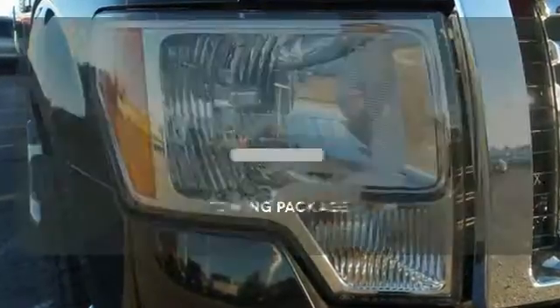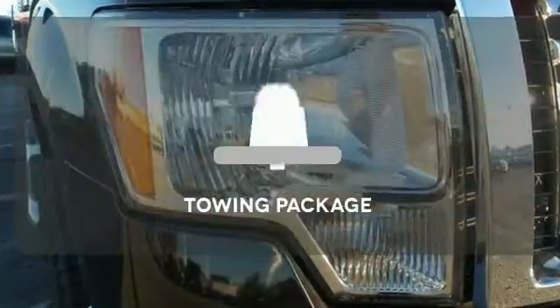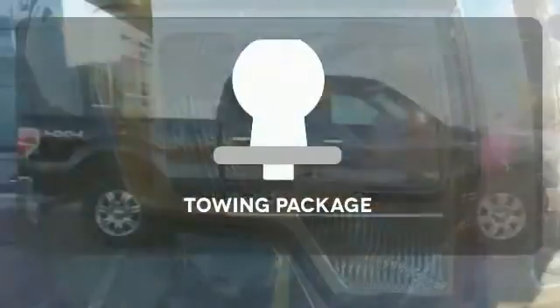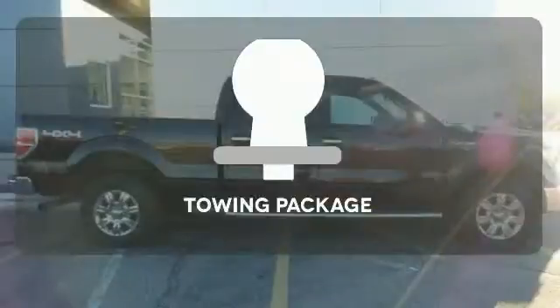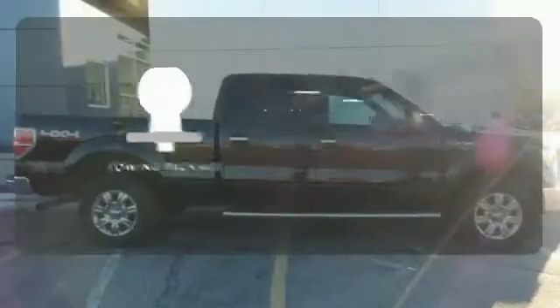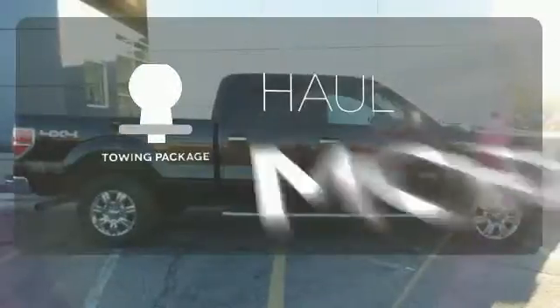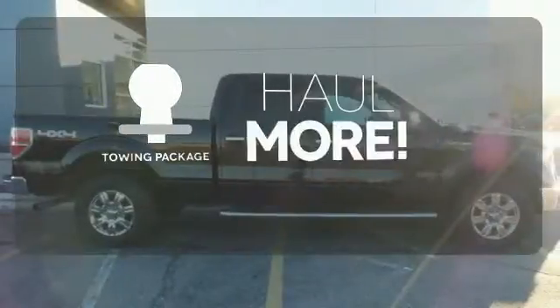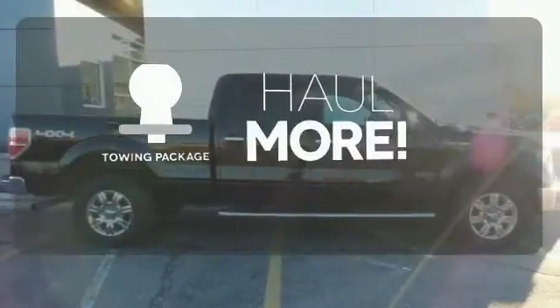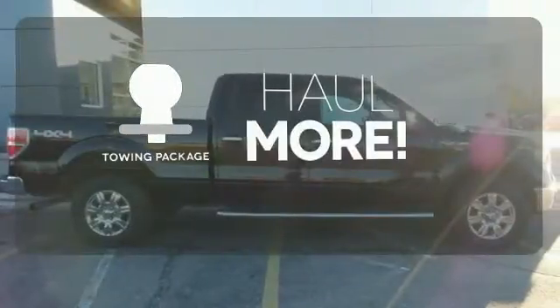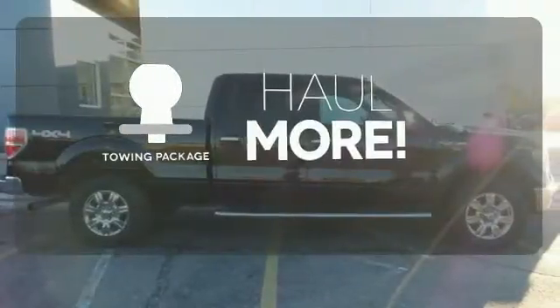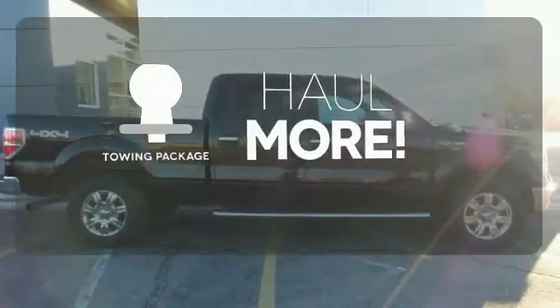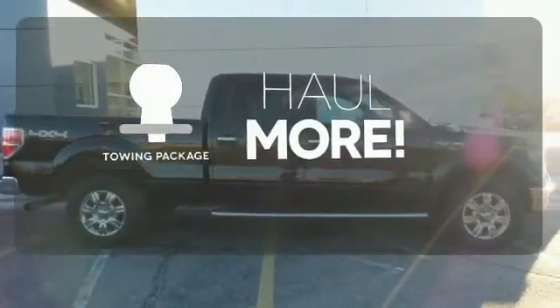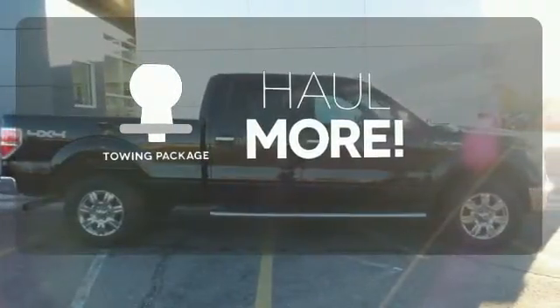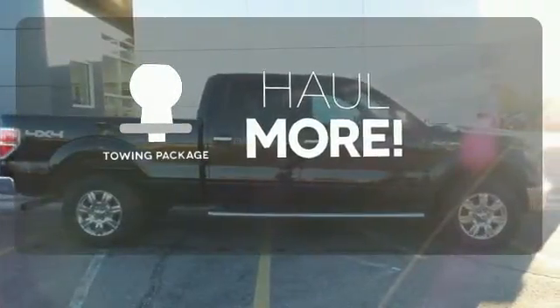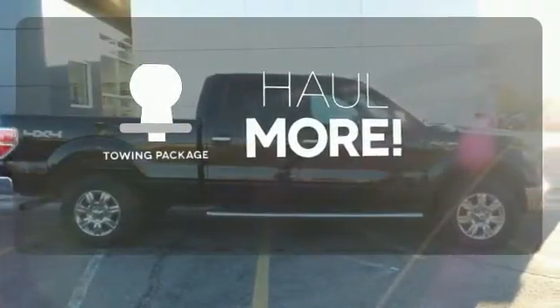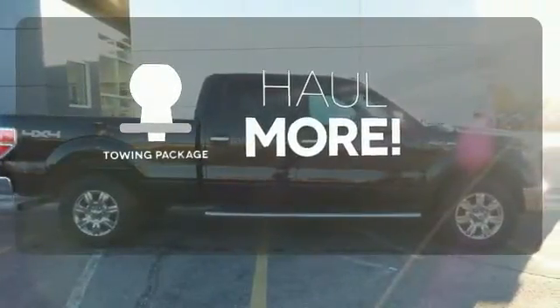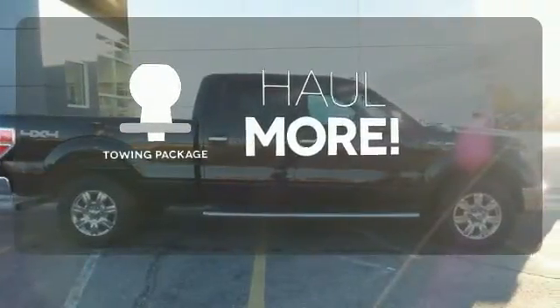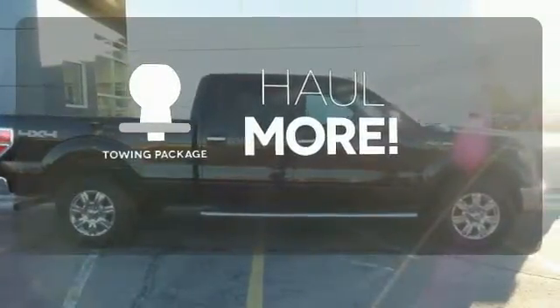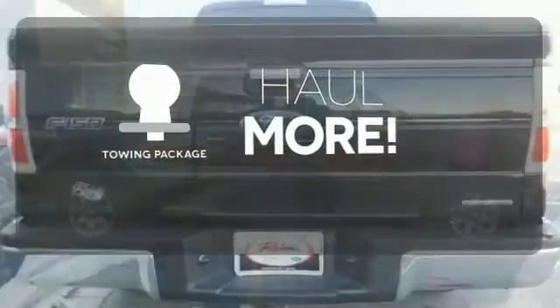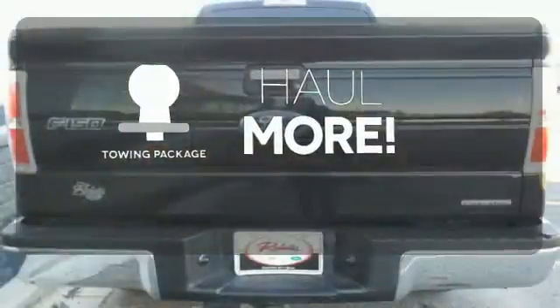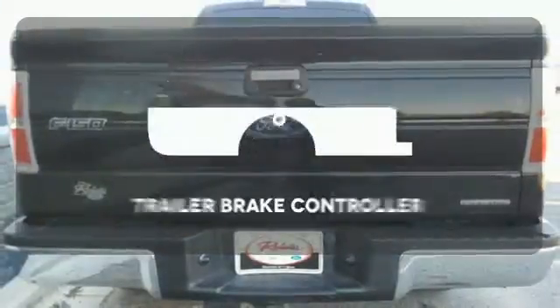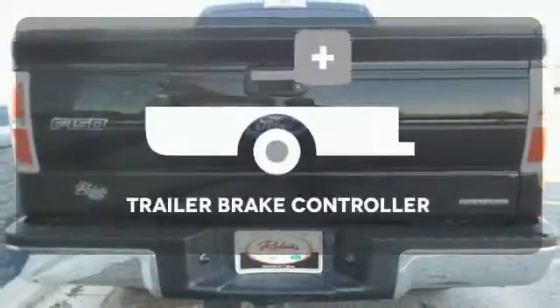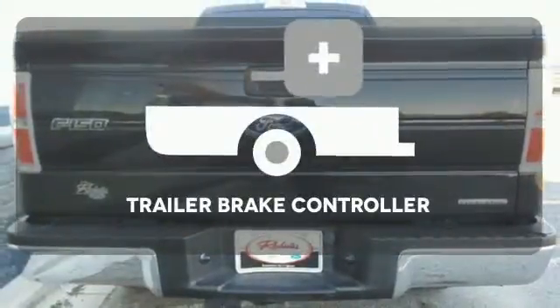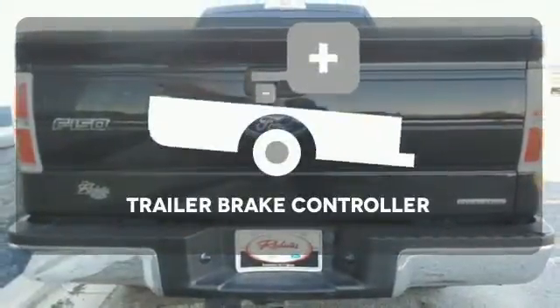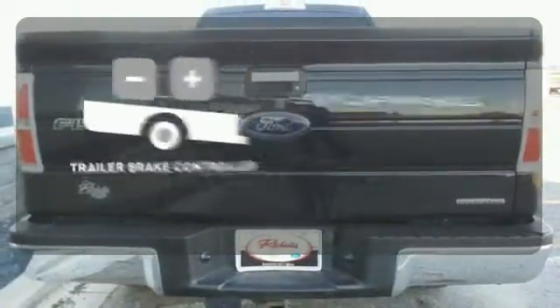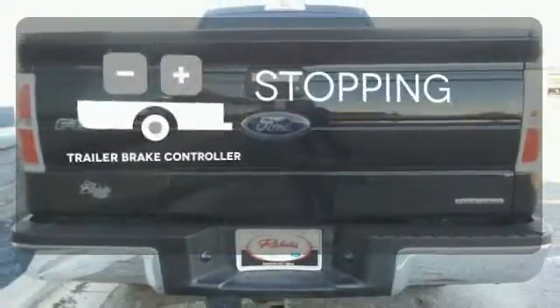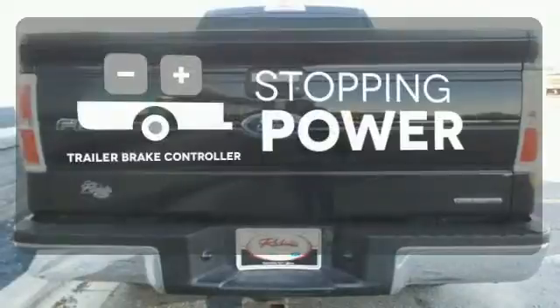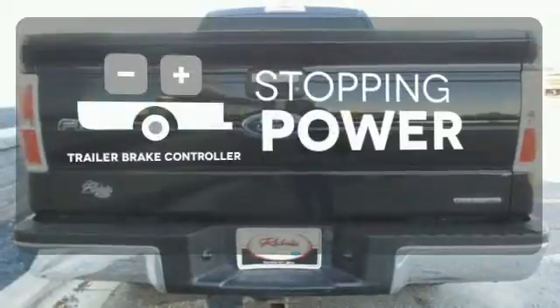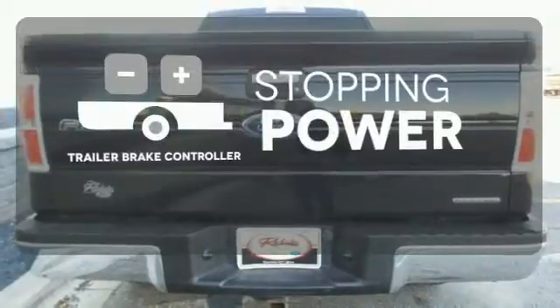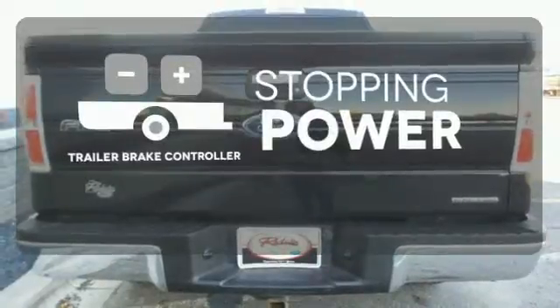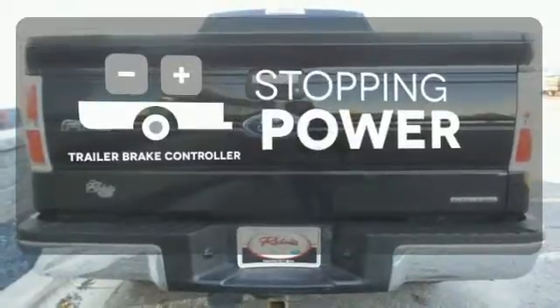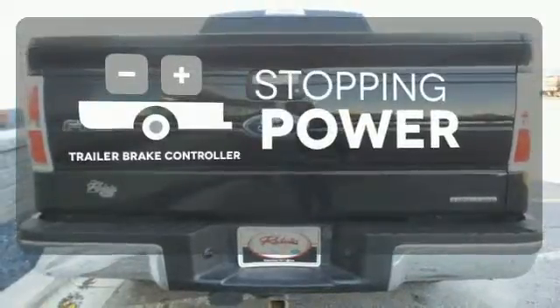Whether for work or play, the tow package has you ready for anything. A trailer brake controller helps you maintain stopping power.